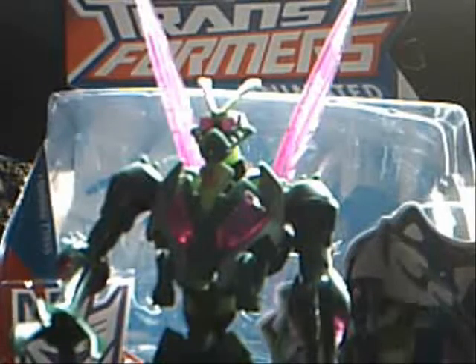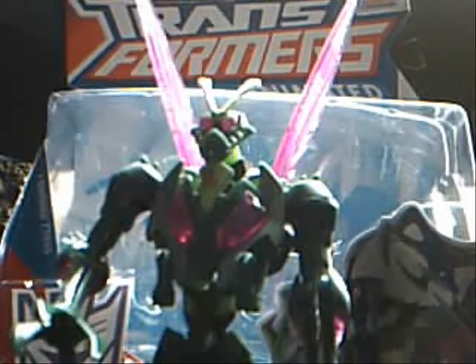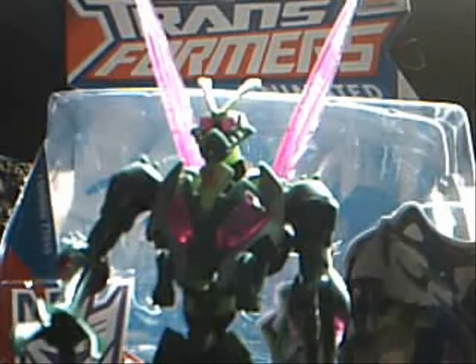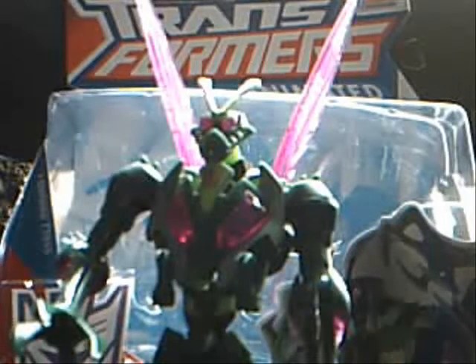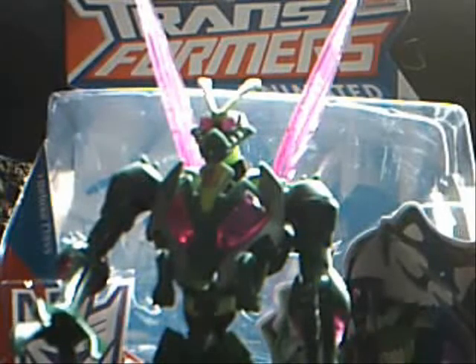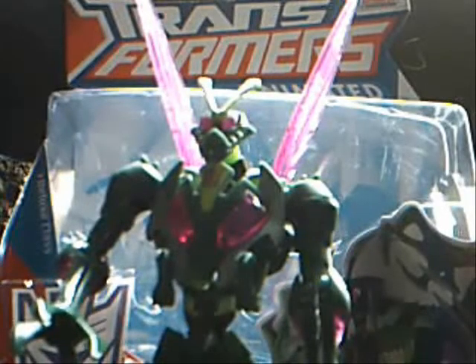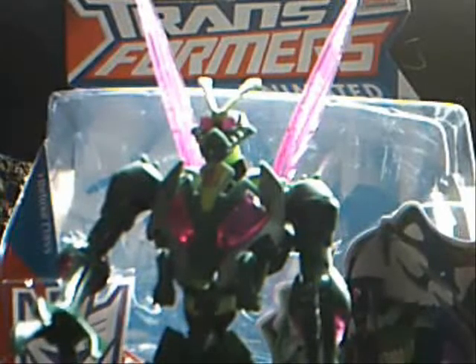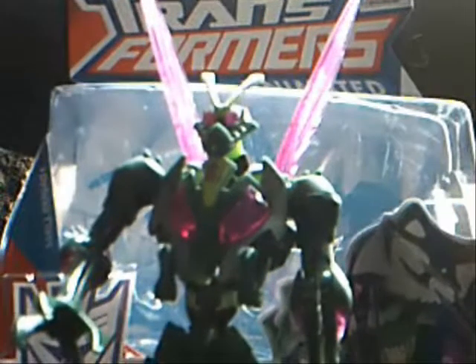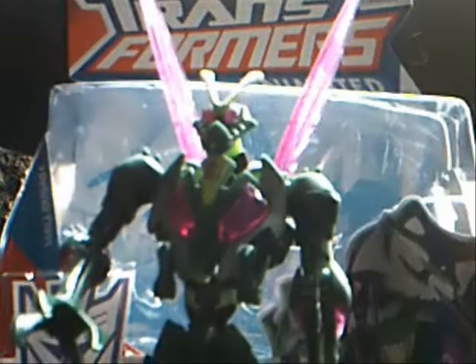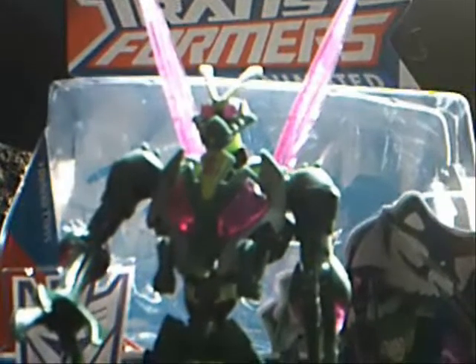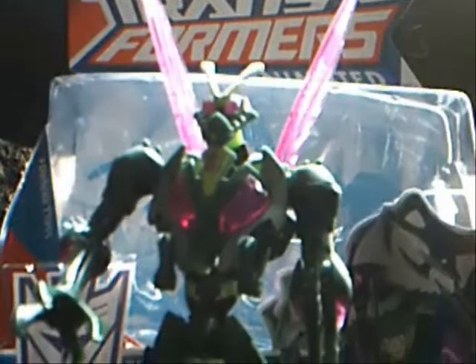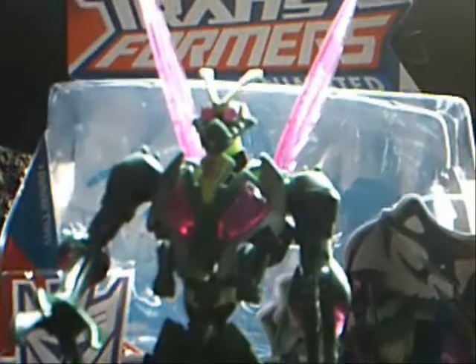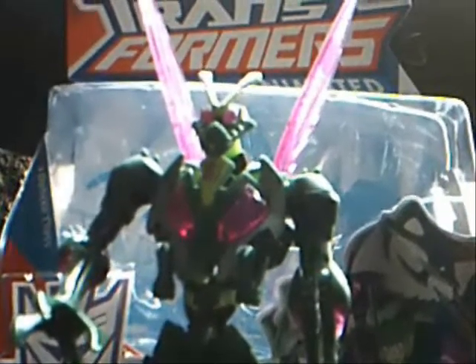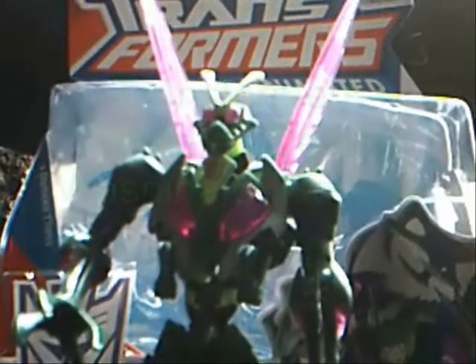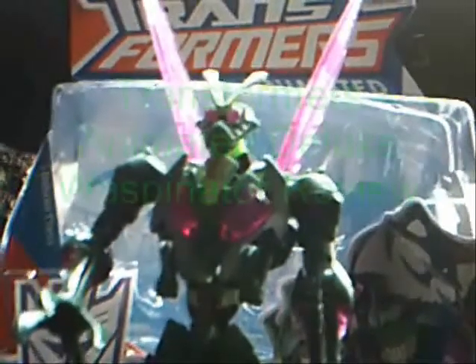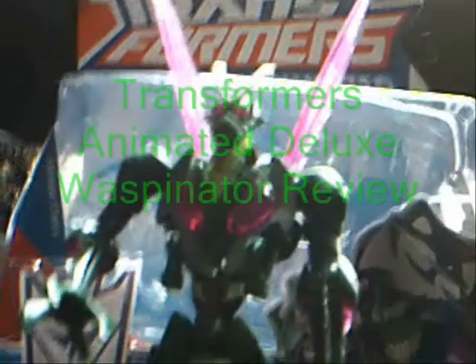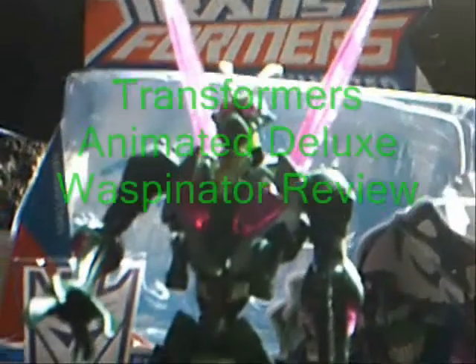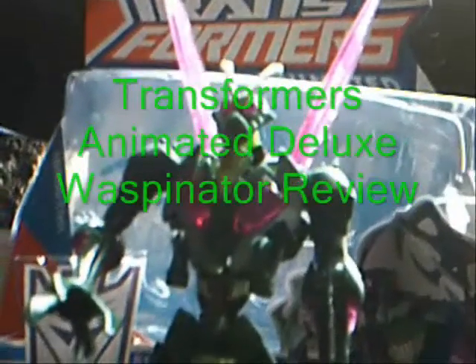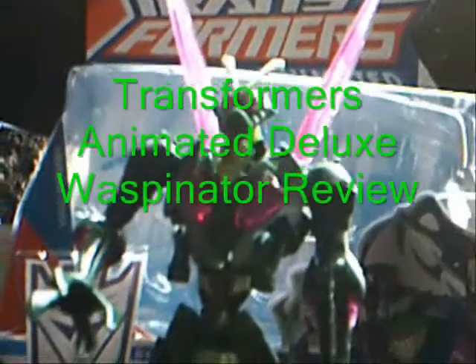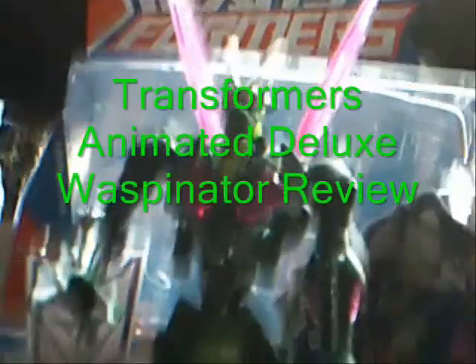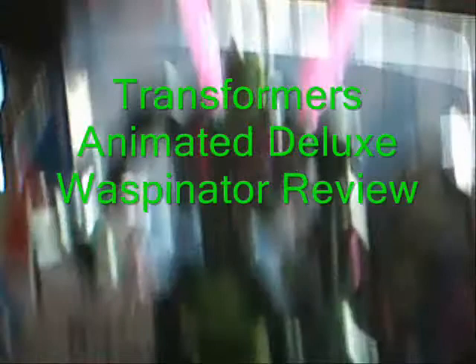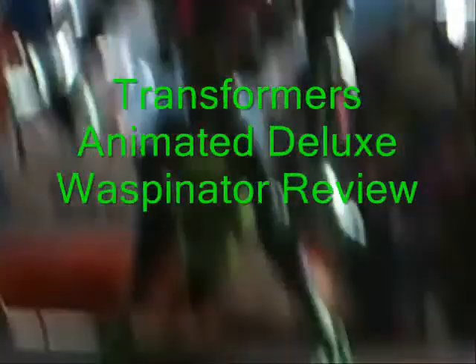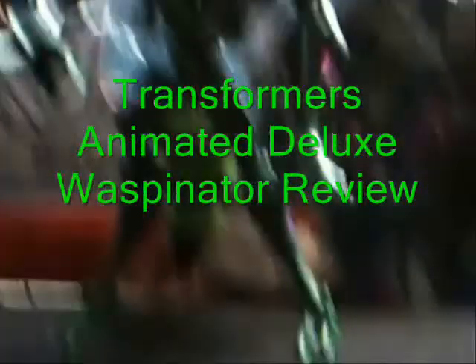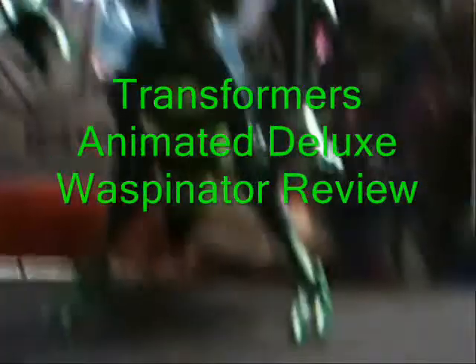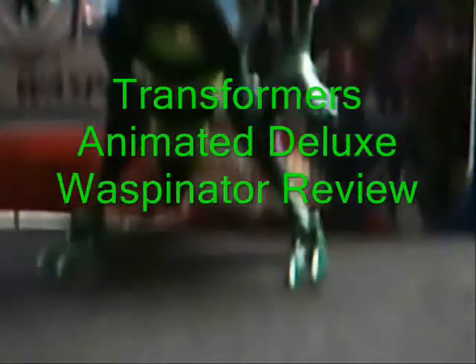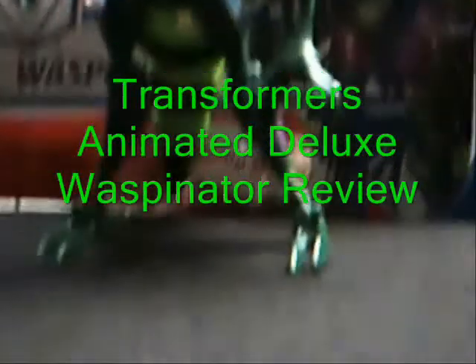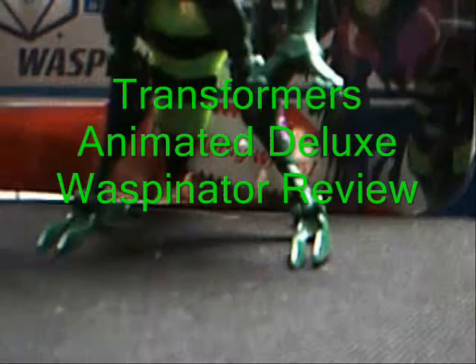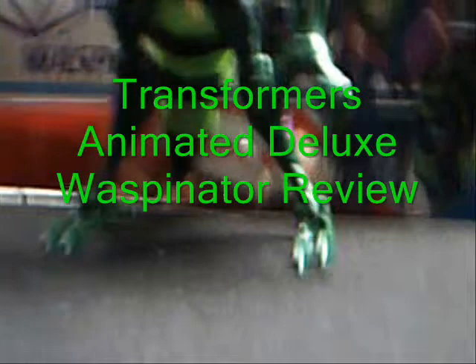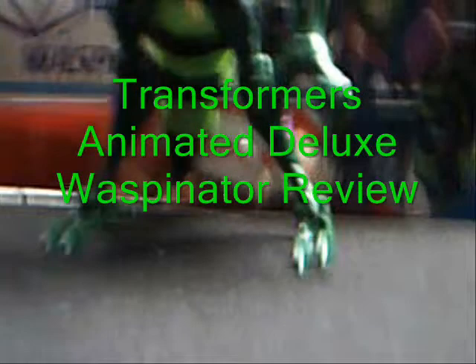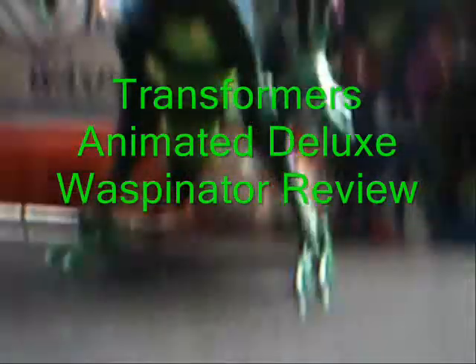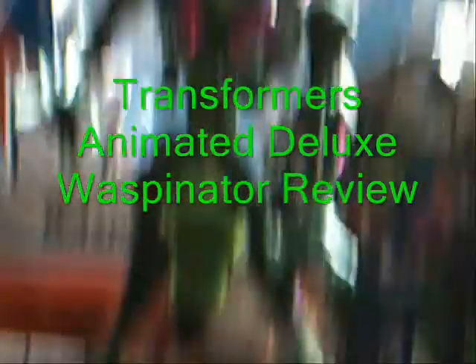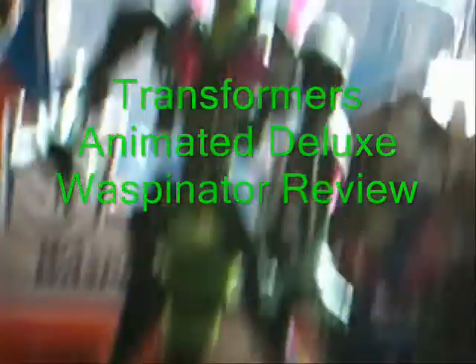Hey, this is SoundWavertron, and I'm here with the Transformers Animated Deluxe Waspinator Review.